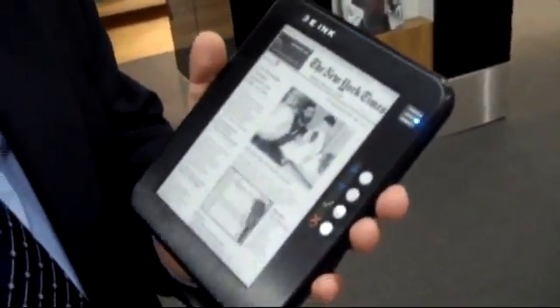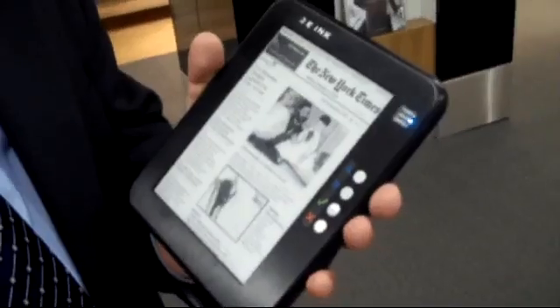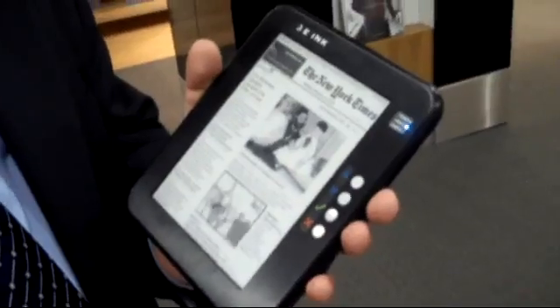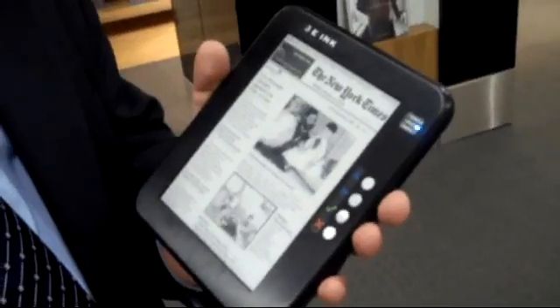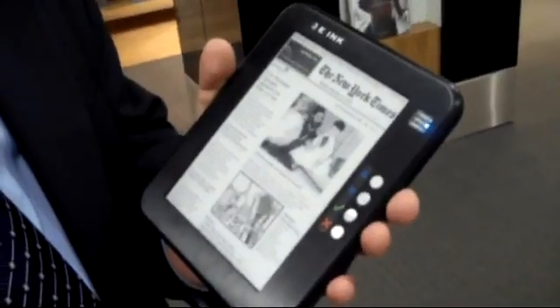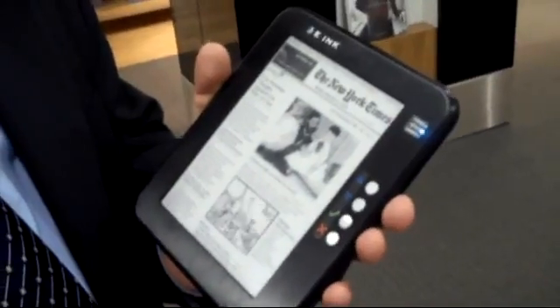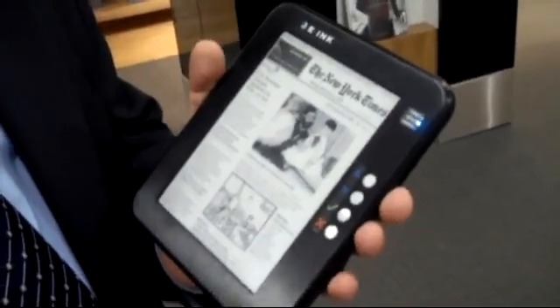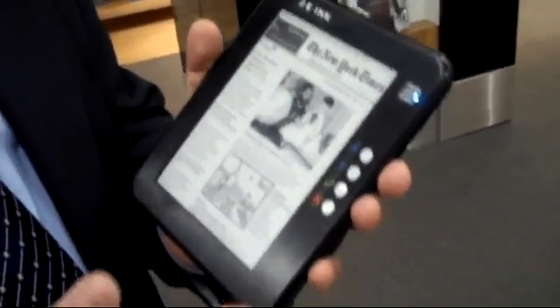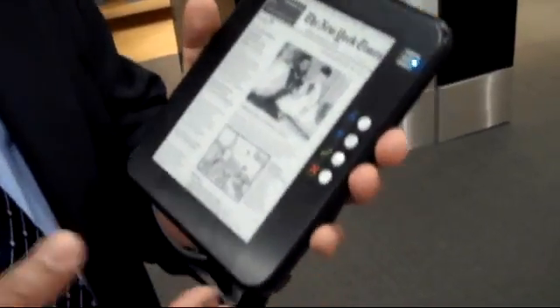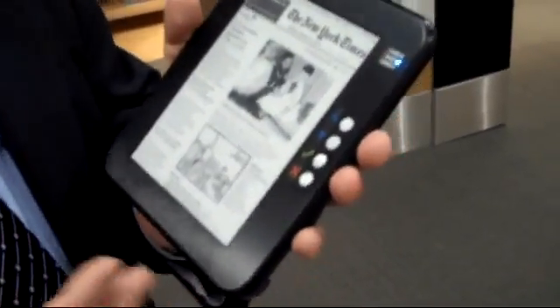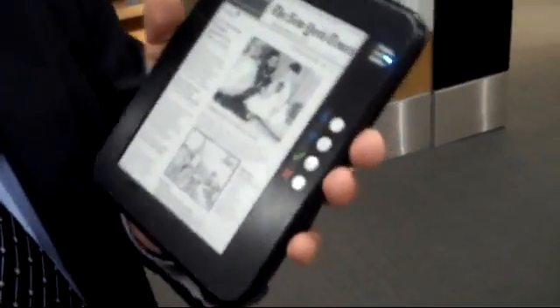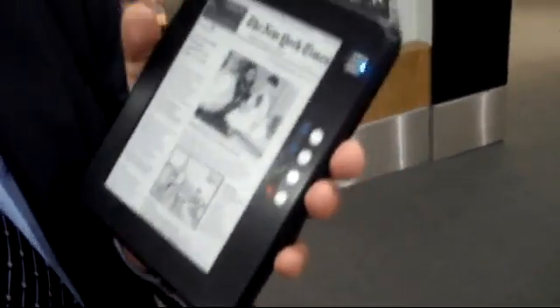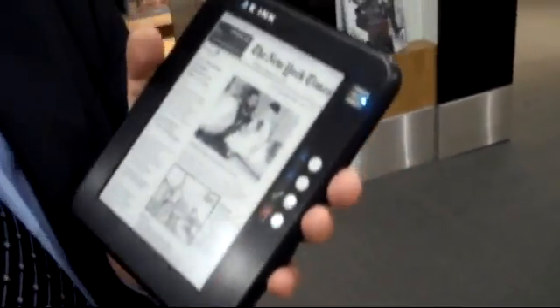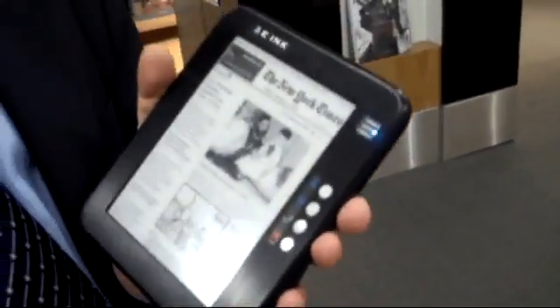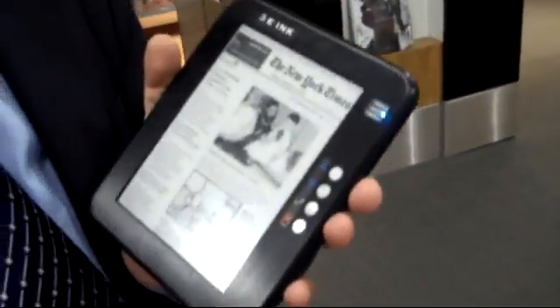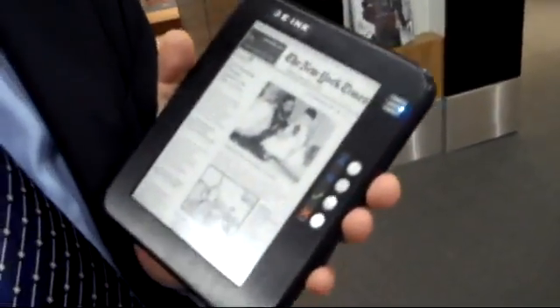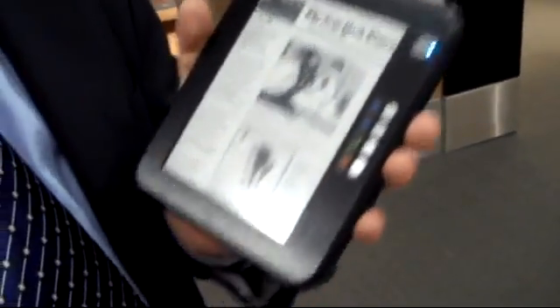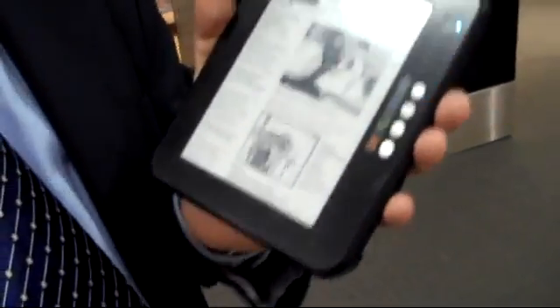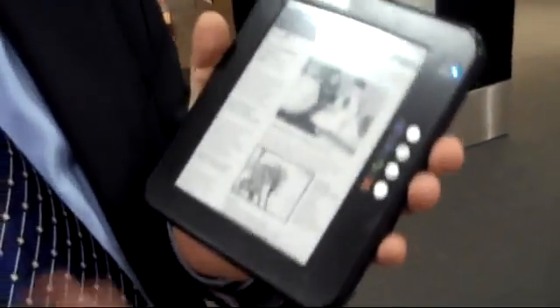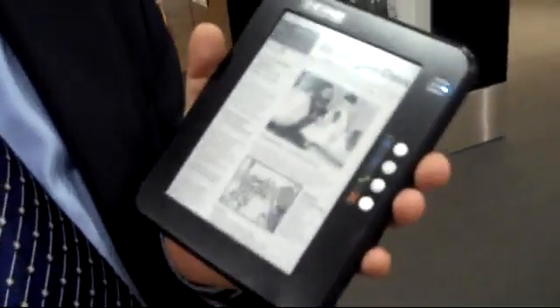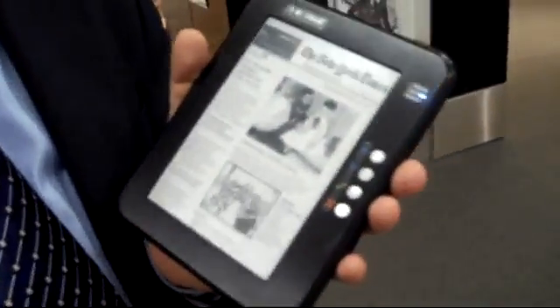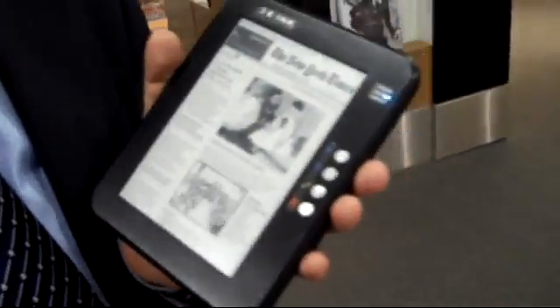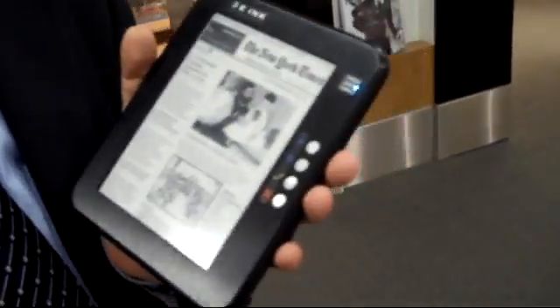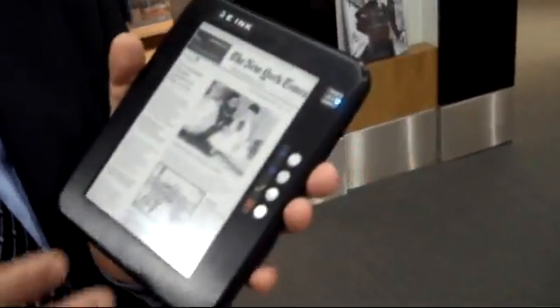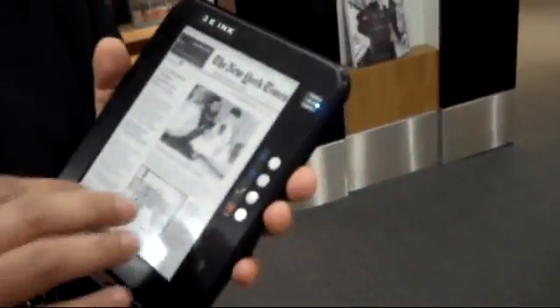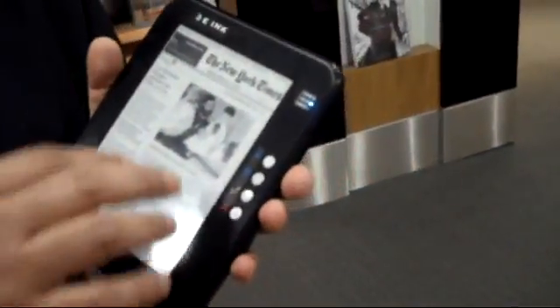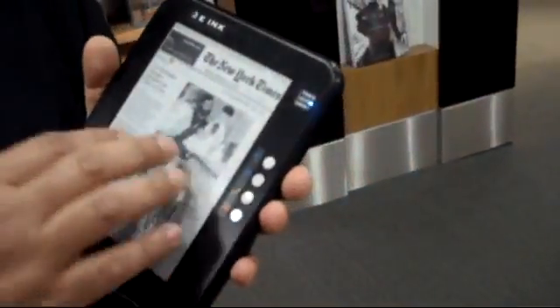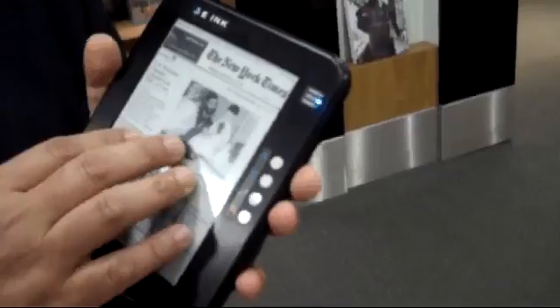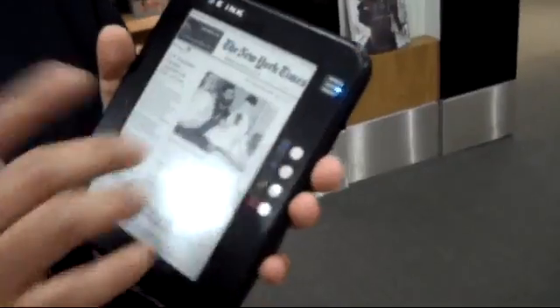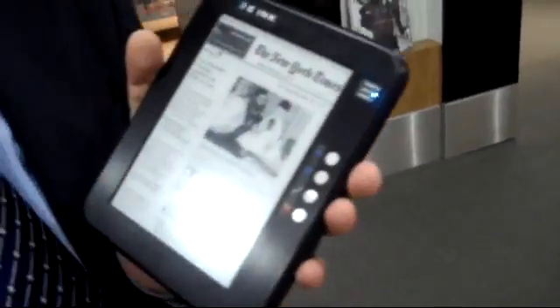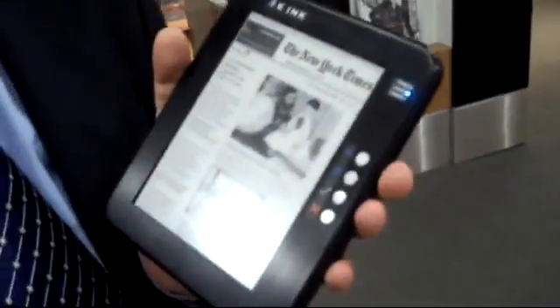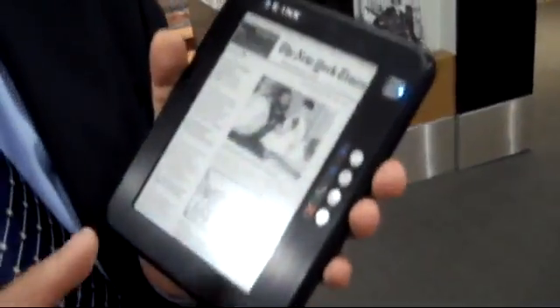What are you calling this technology? The next generation is still our e-Ink Spectra technology — we go to the next generation but we haven't come up with a name for this product yet.